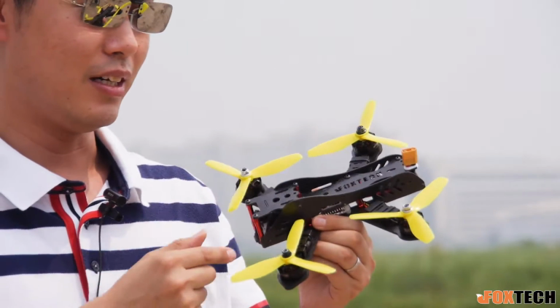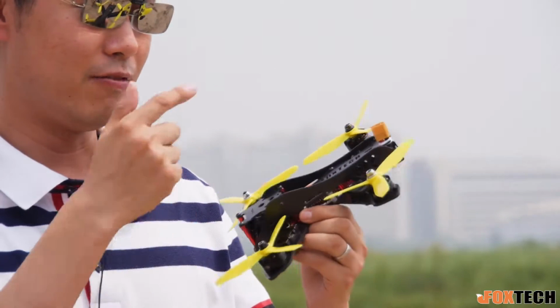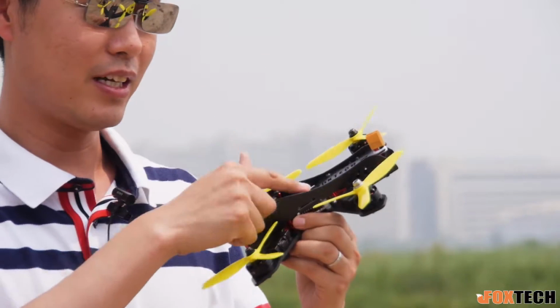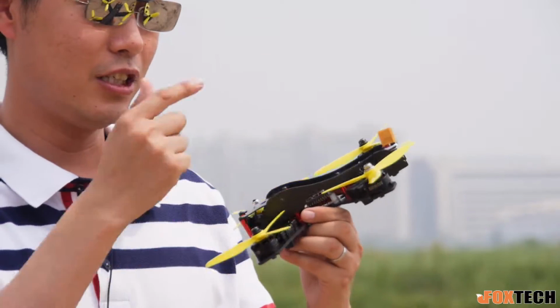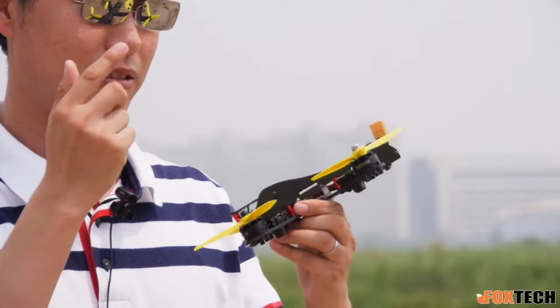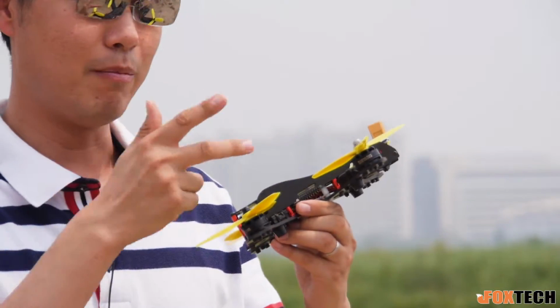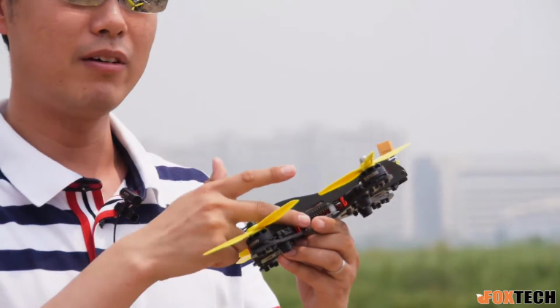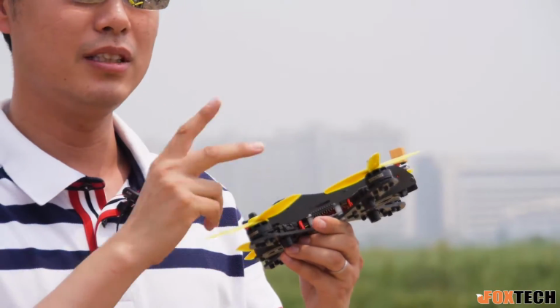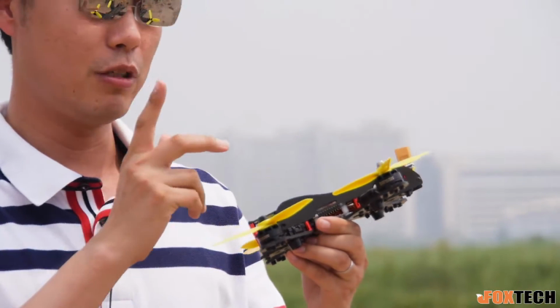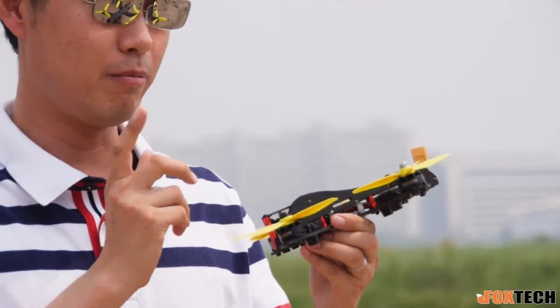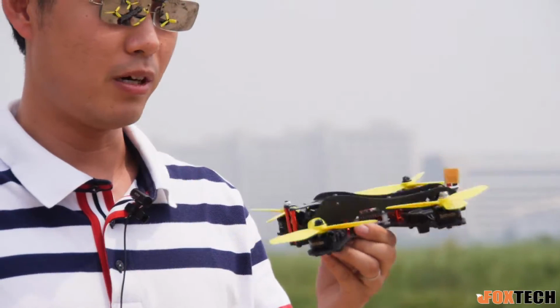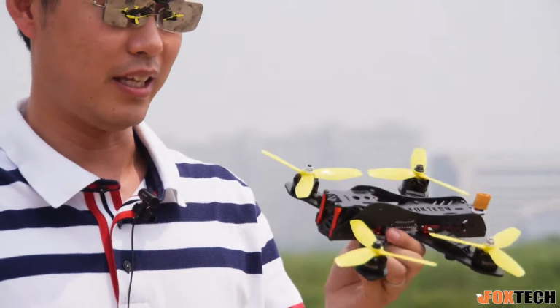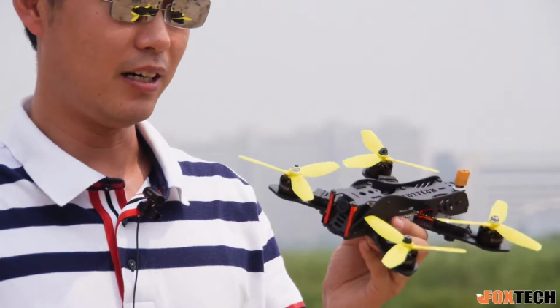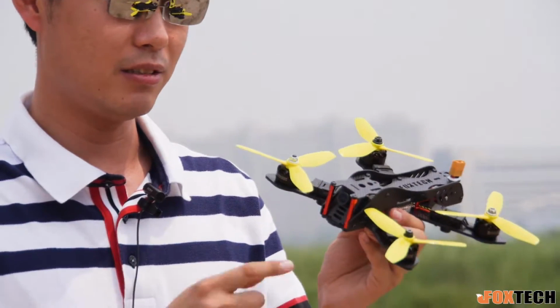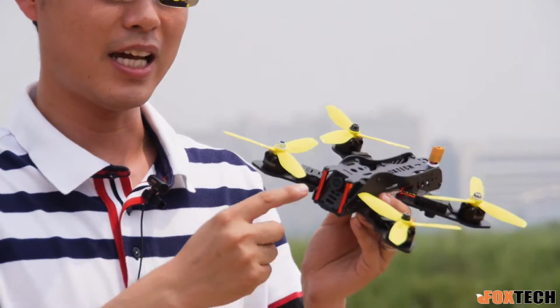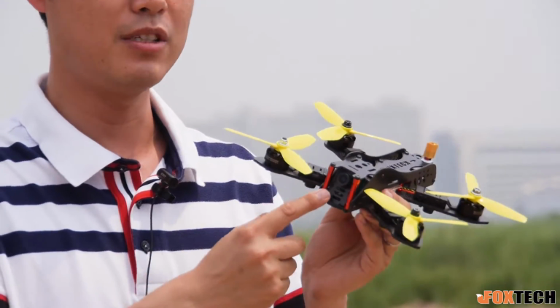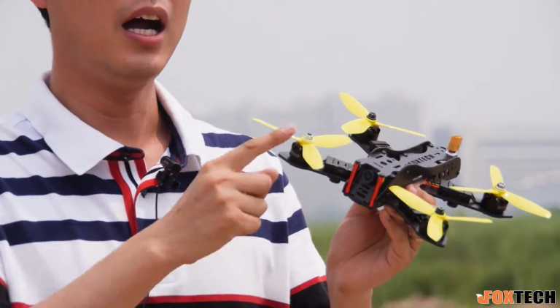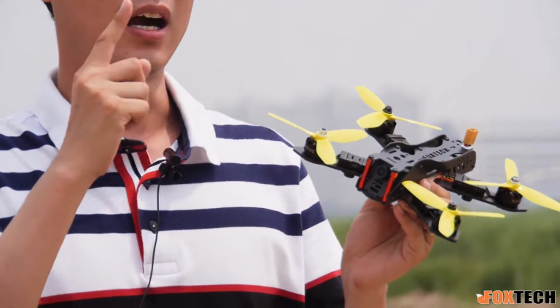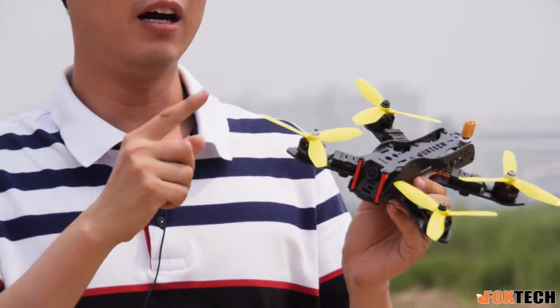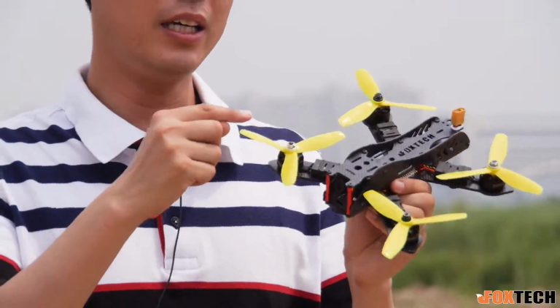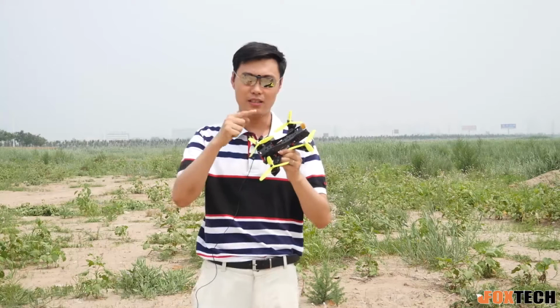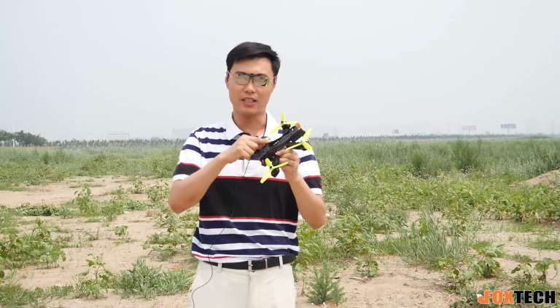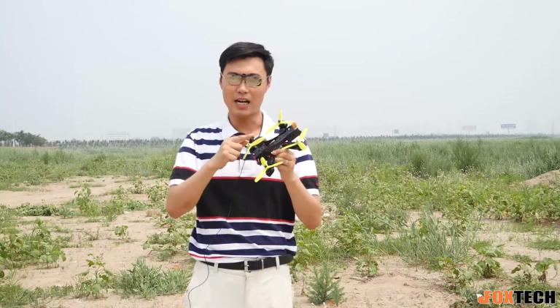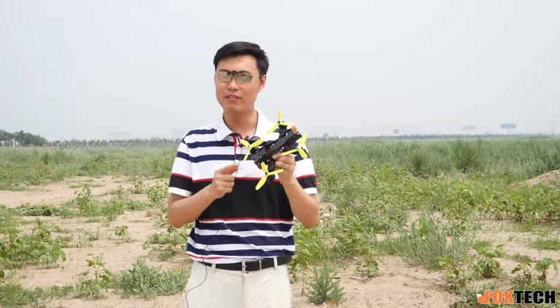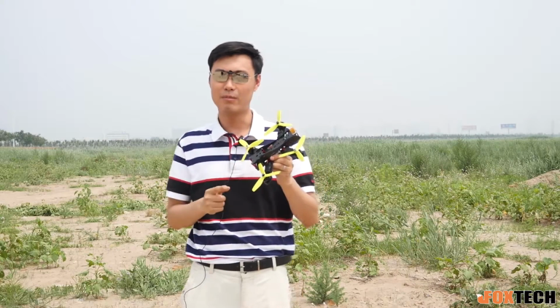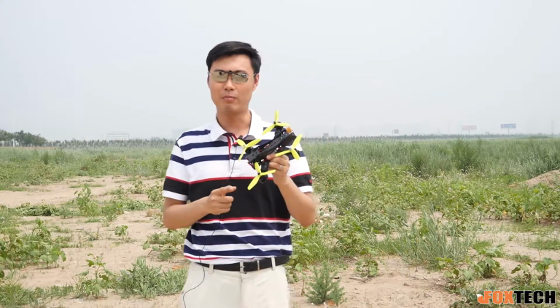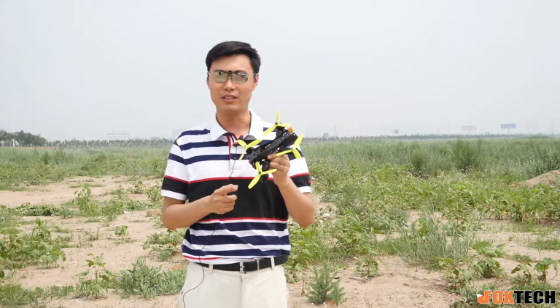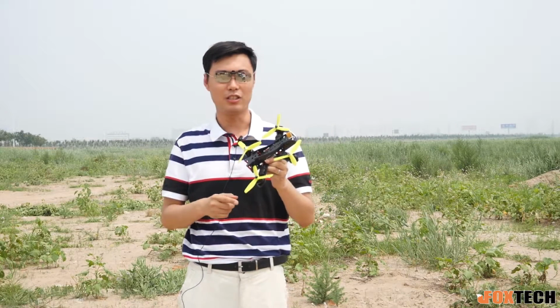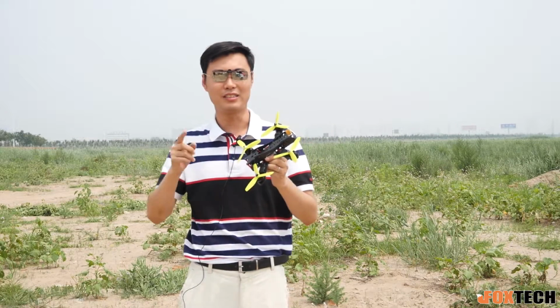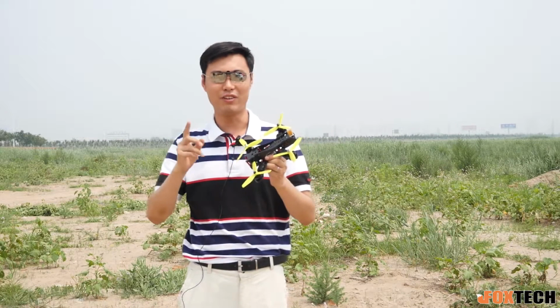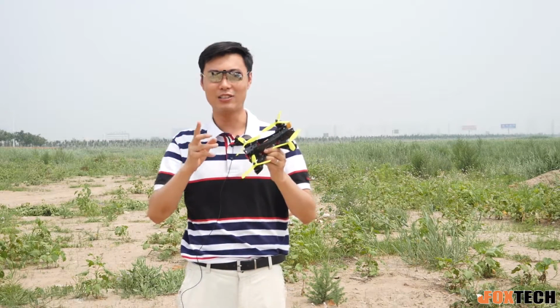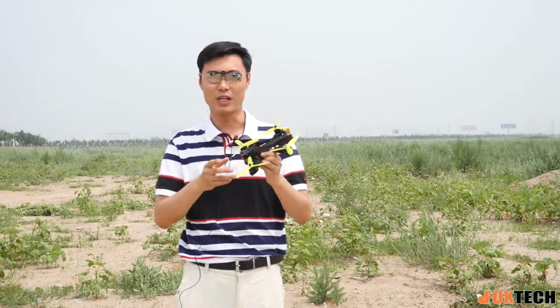It's designed to protect everything inside the body — the flight control, the power distribution board, and also the camera are all hidden in the carbon fiber body, so it's very strong.